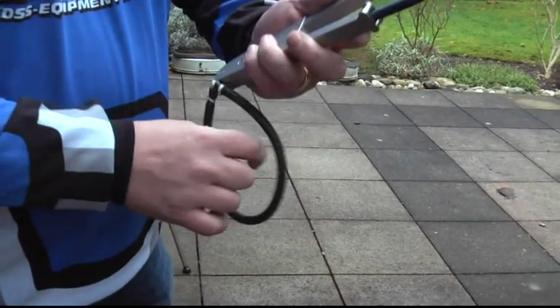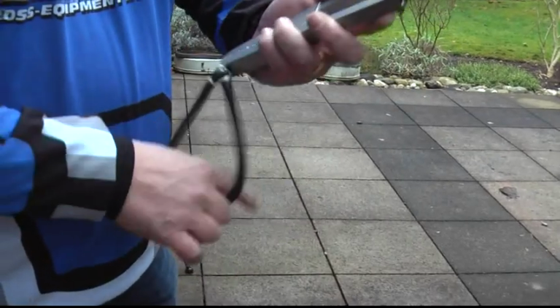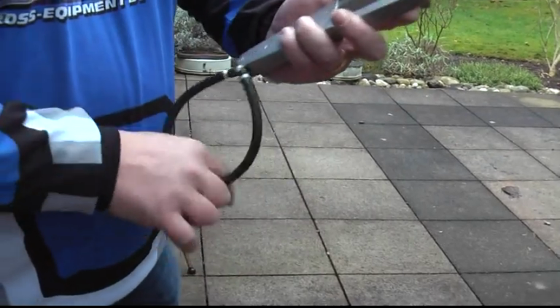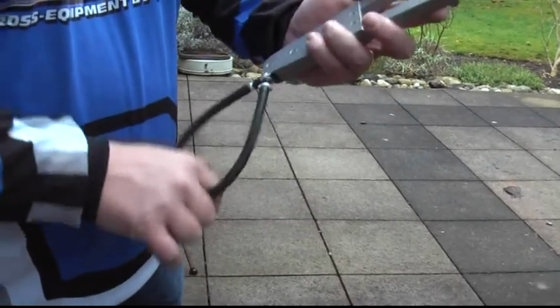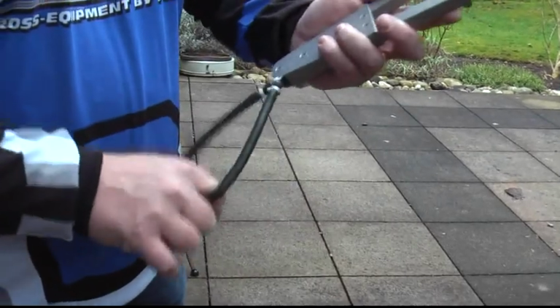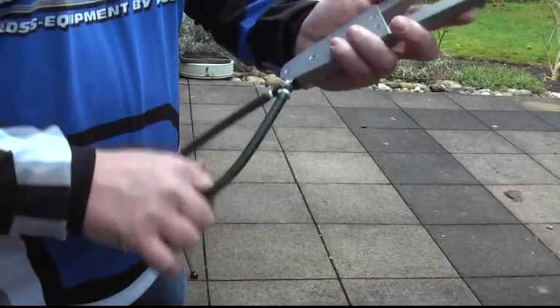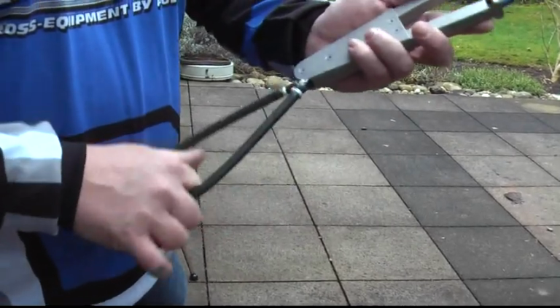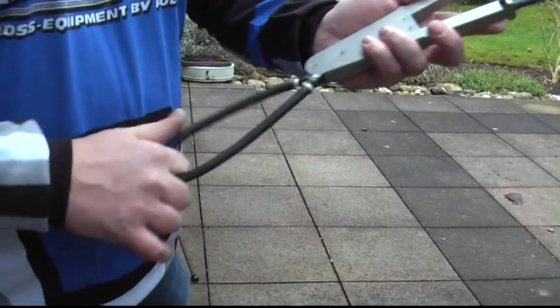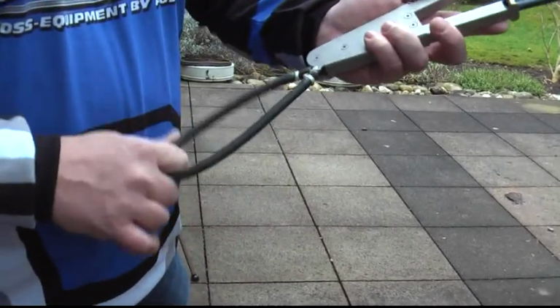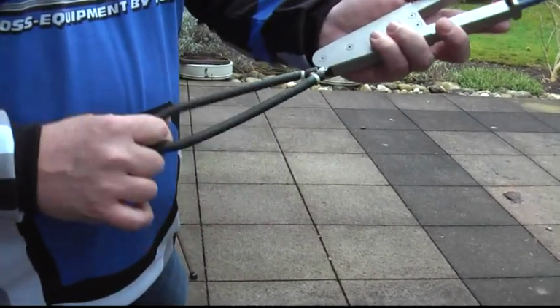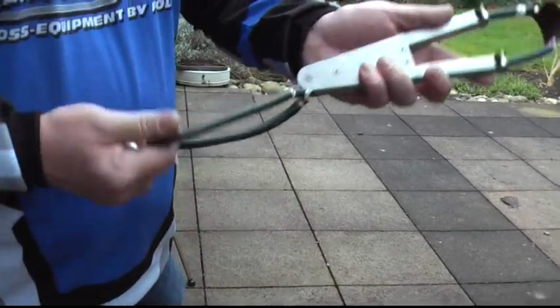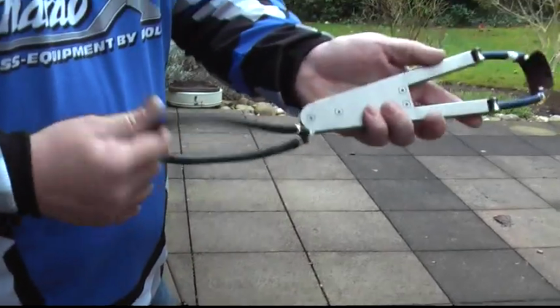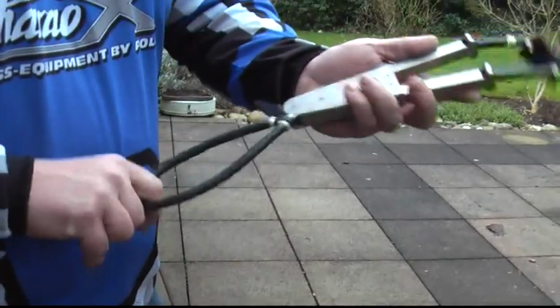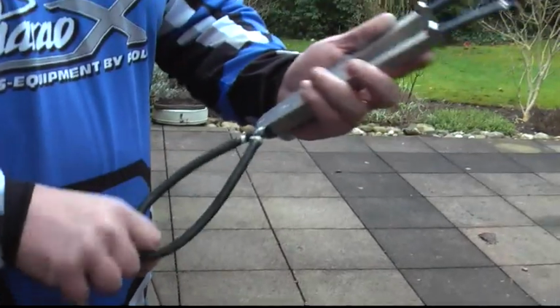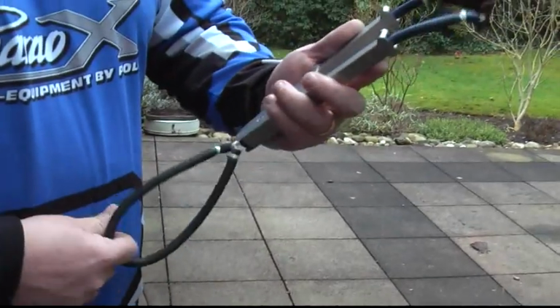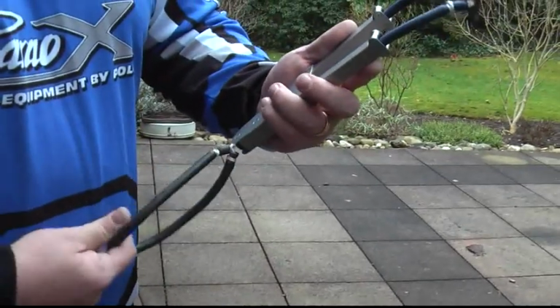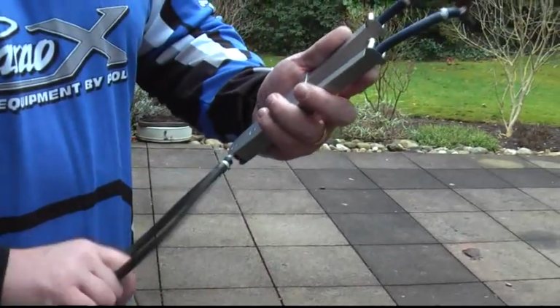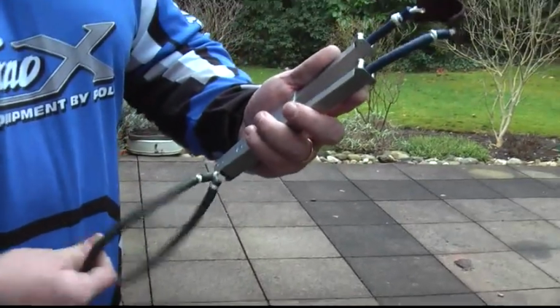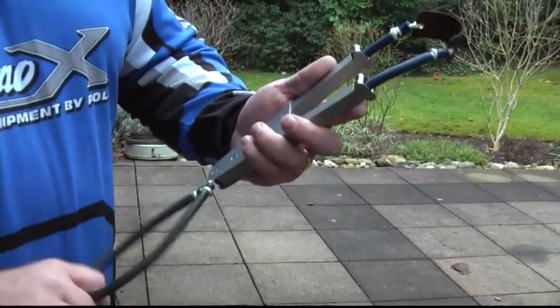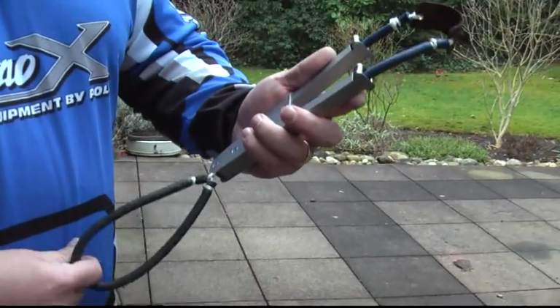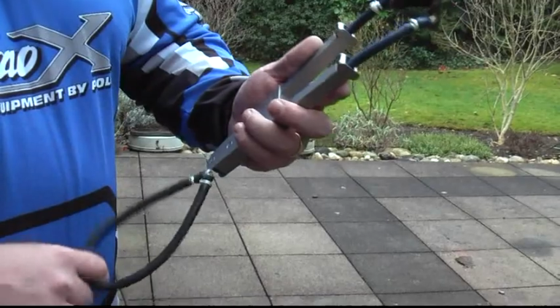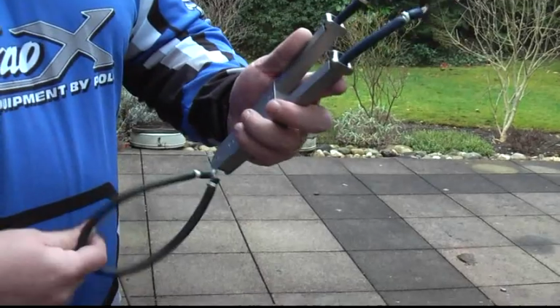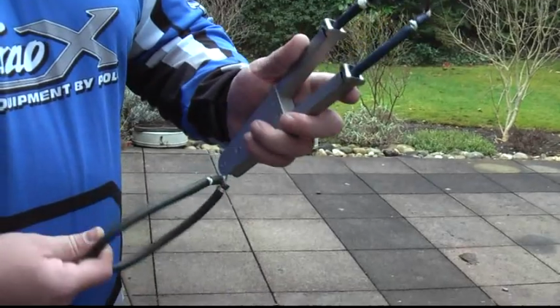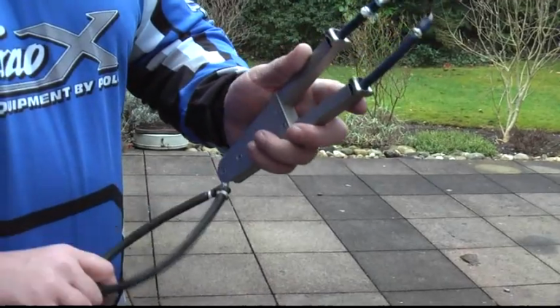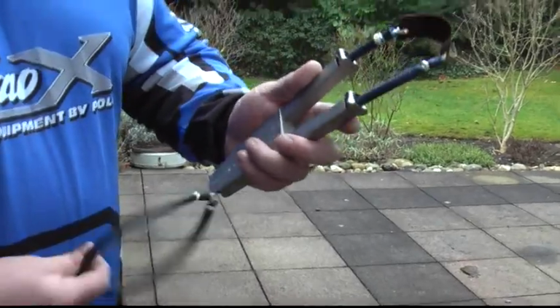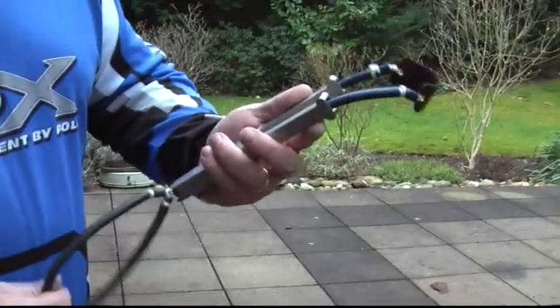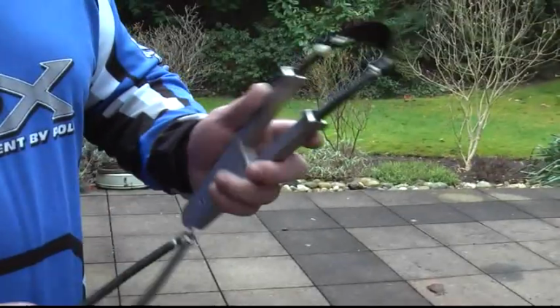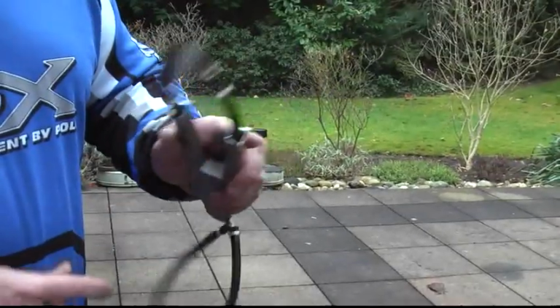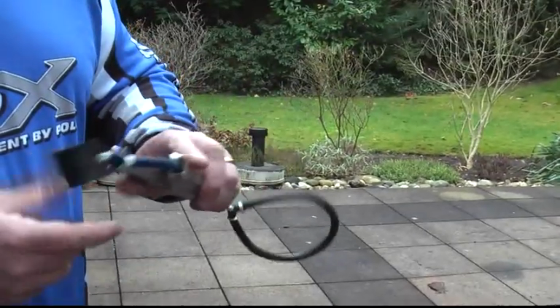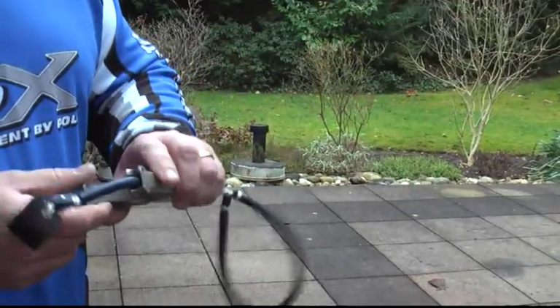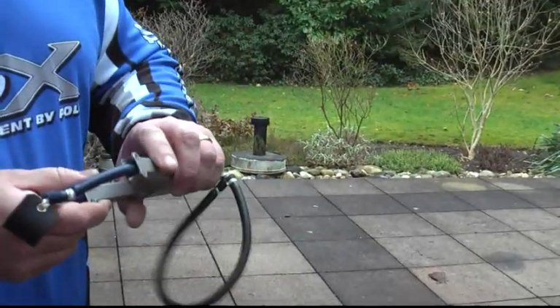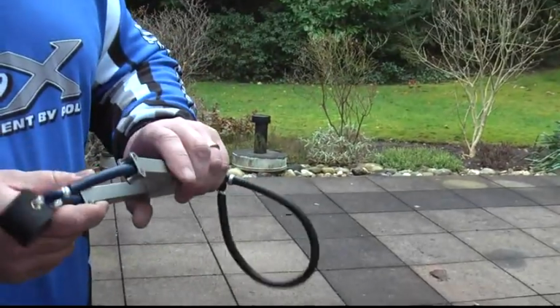I also did a little wrist brace here, so it doesn't drop accidentally.